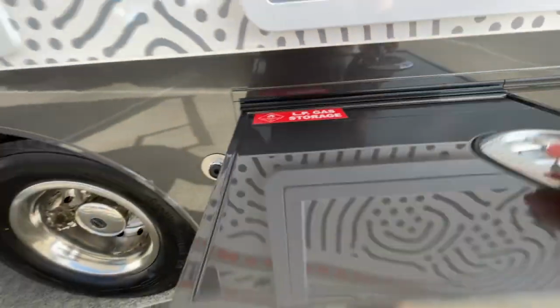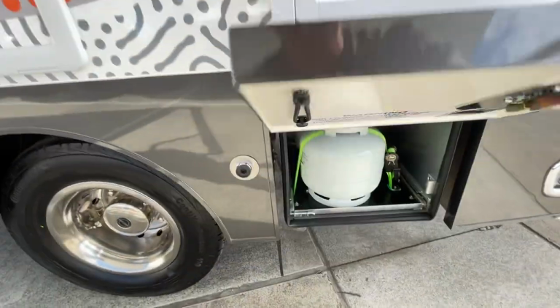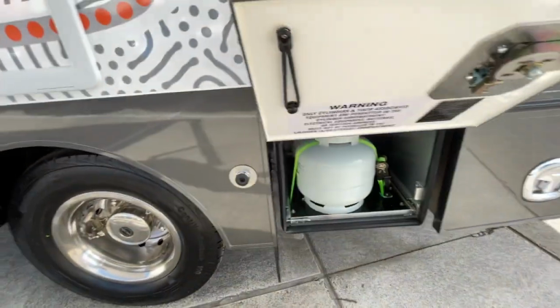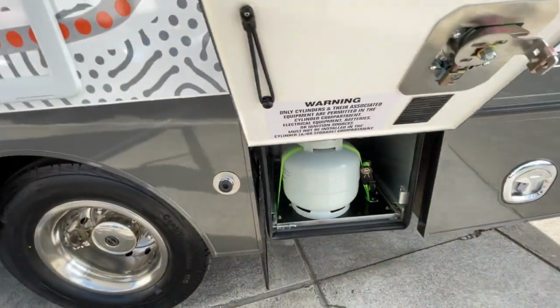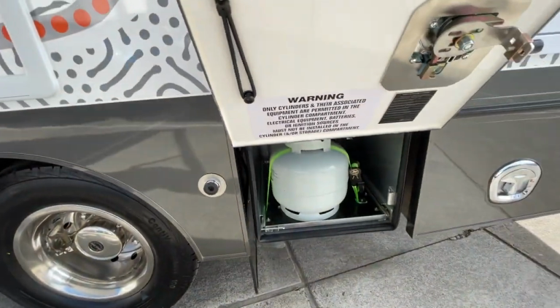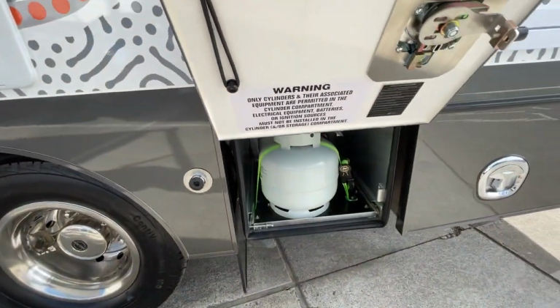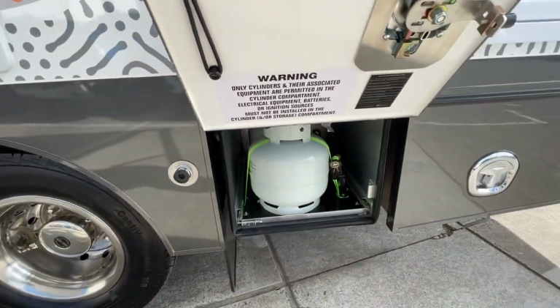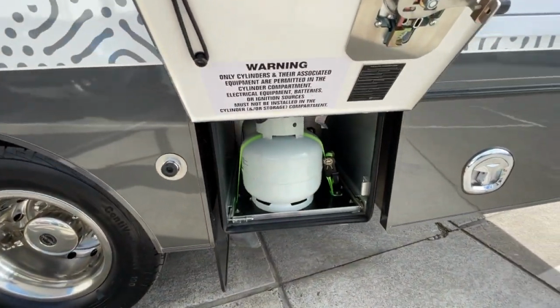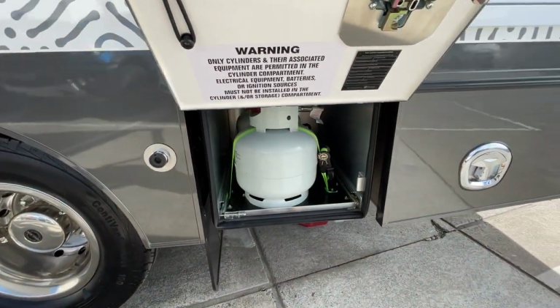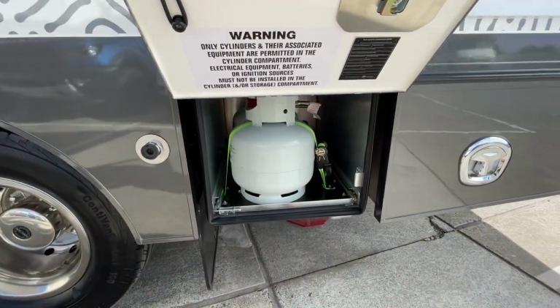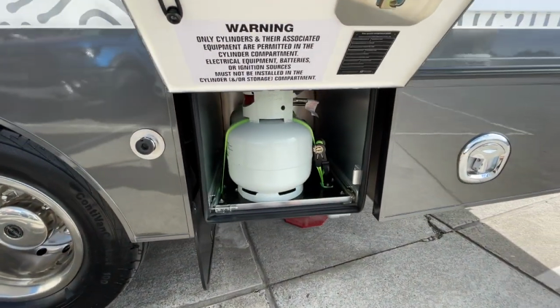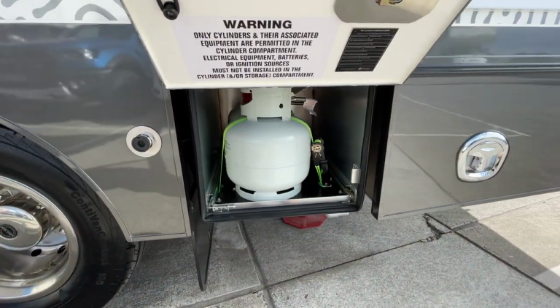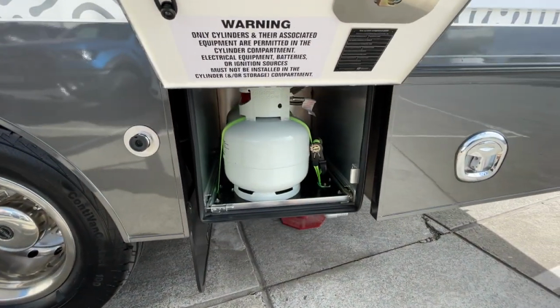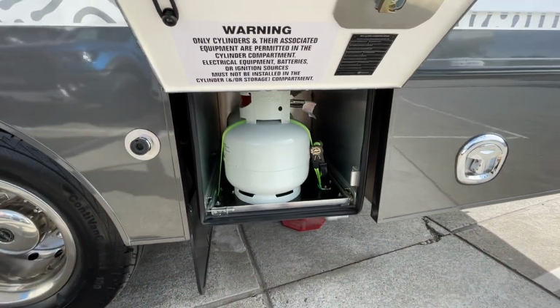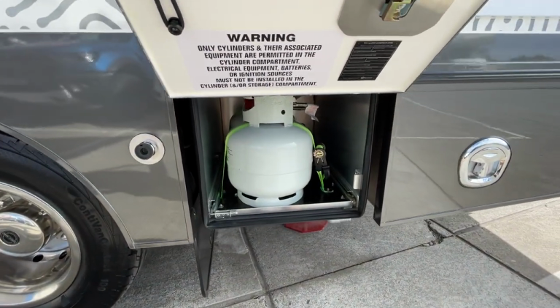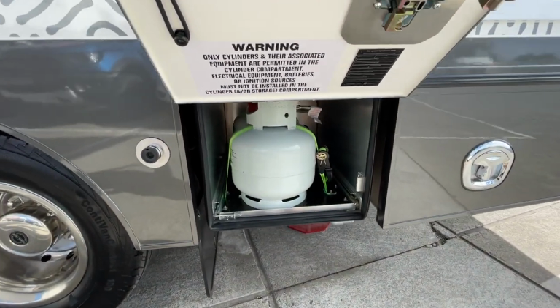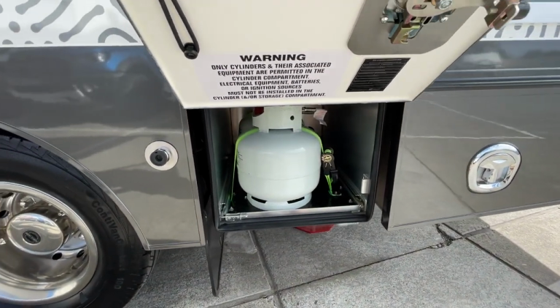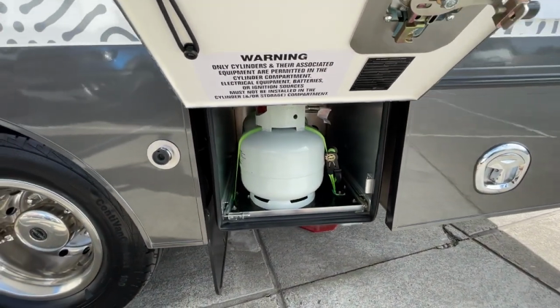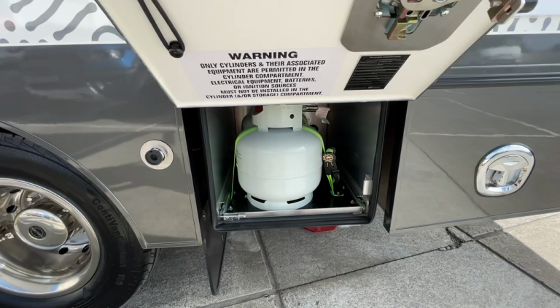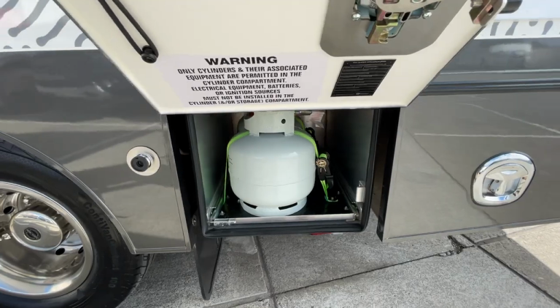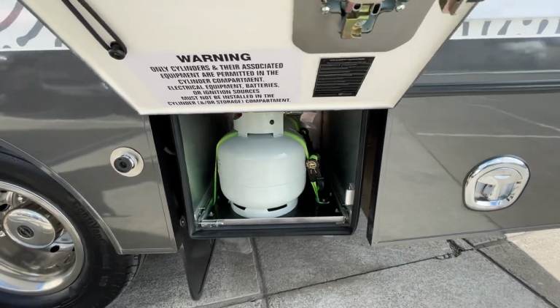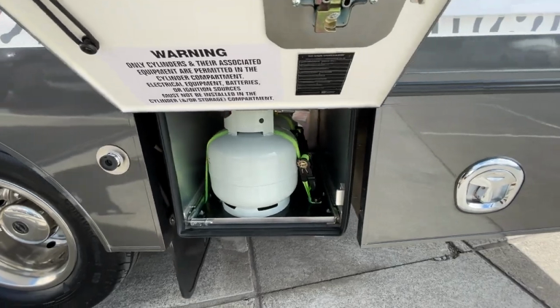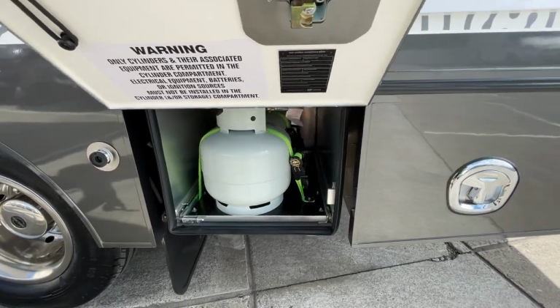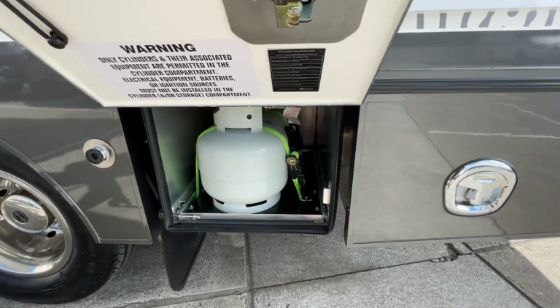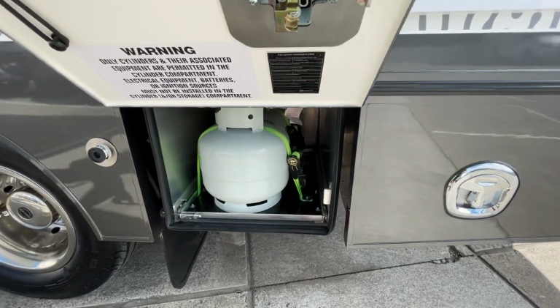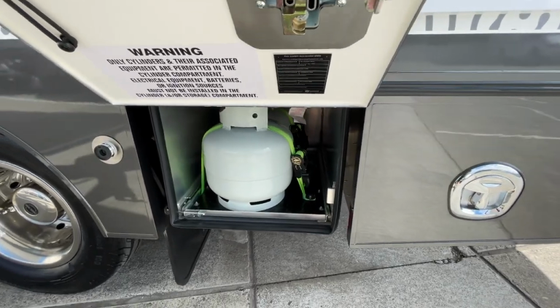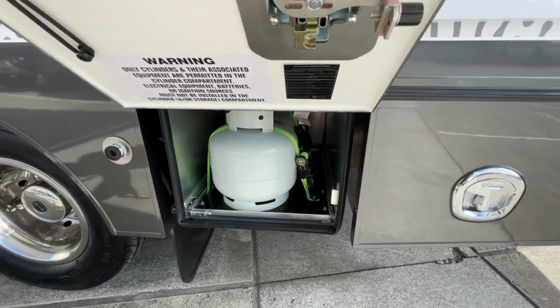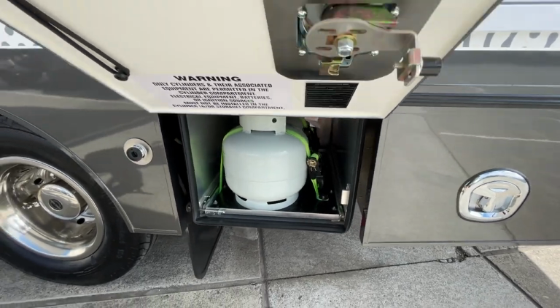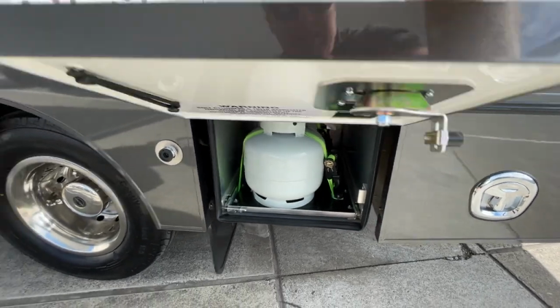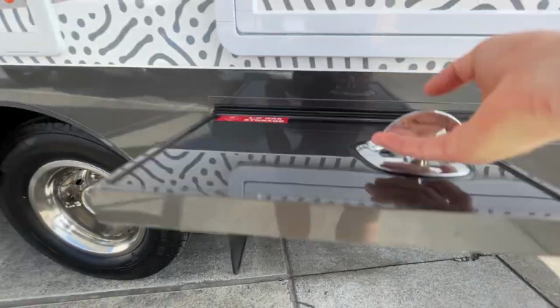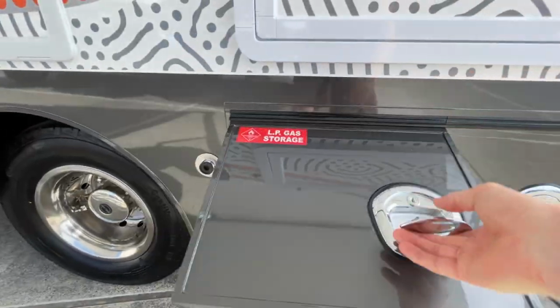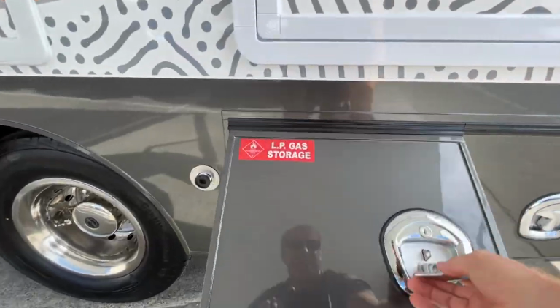There's a fold-down table that gives you more table space outside, with a power point right next to it — that works really well. There's also a gas bayonet point standard. The gas bottles are on a slide, two four-kilo bottles, with nice easy access.